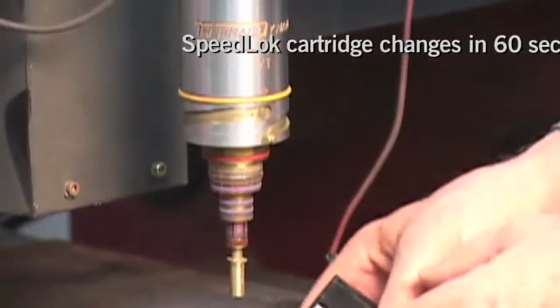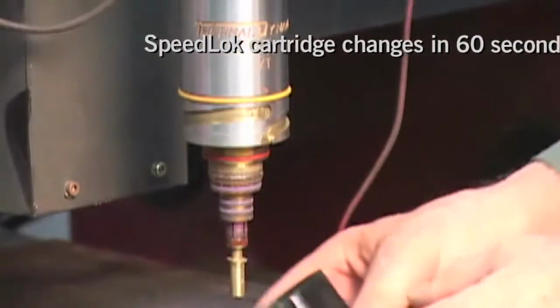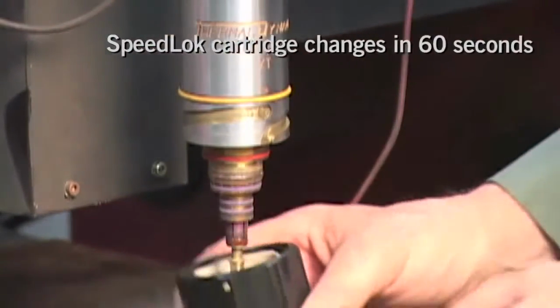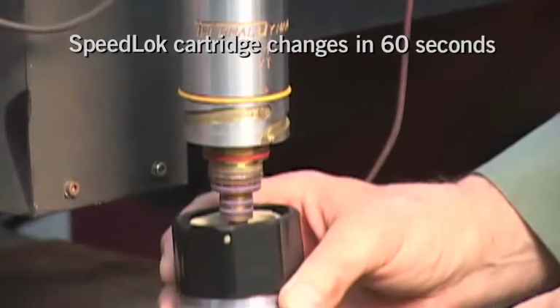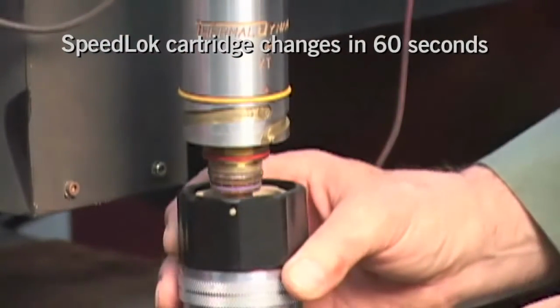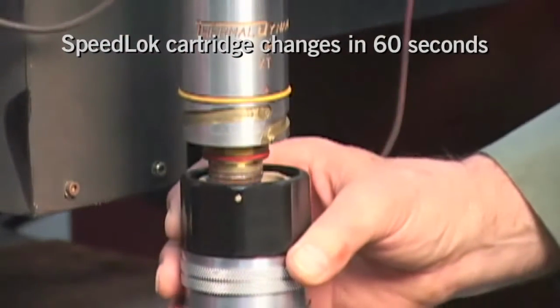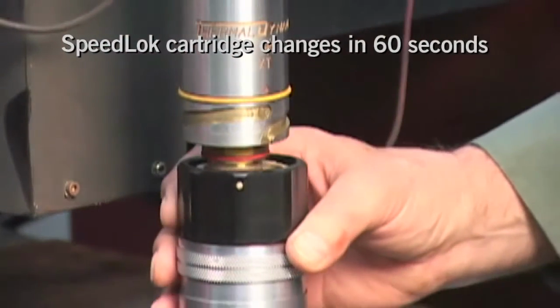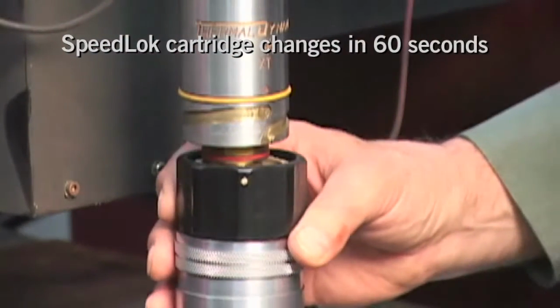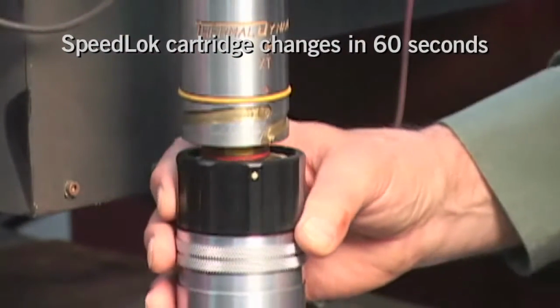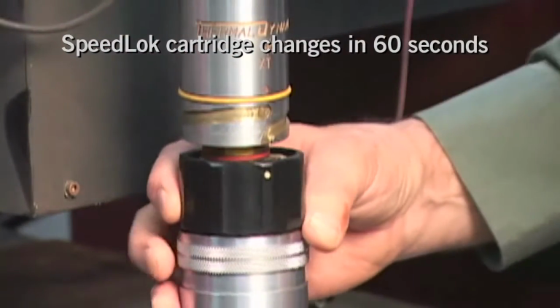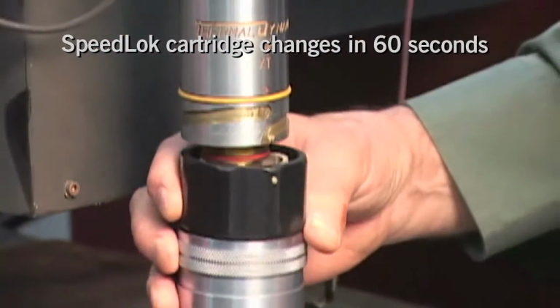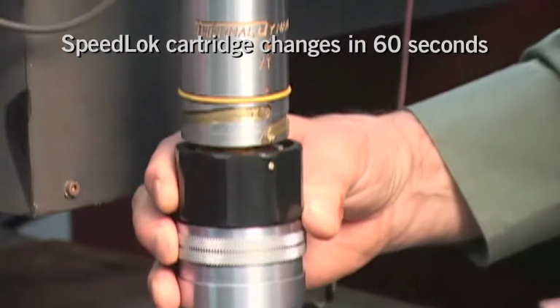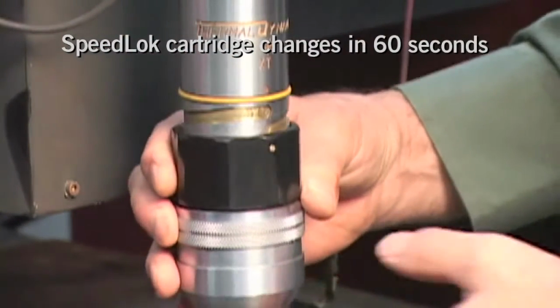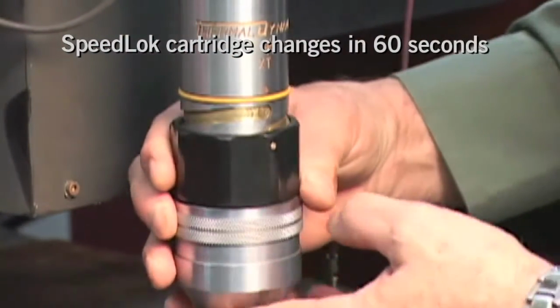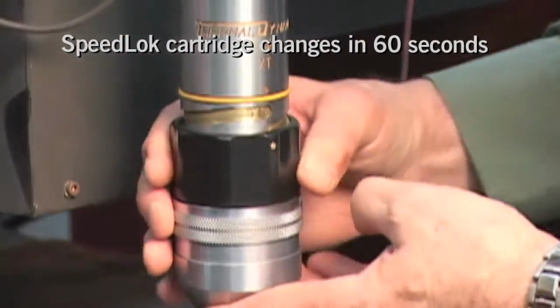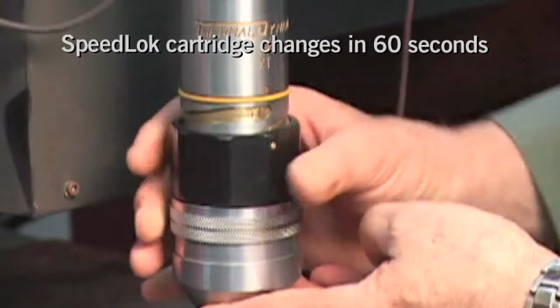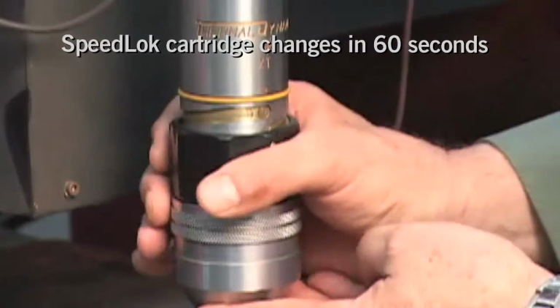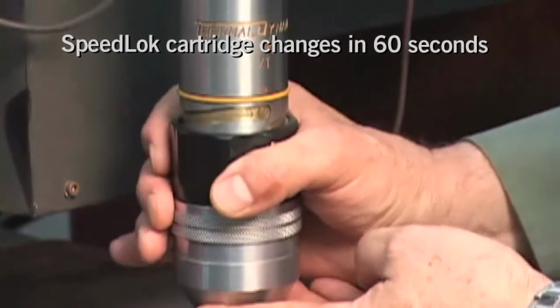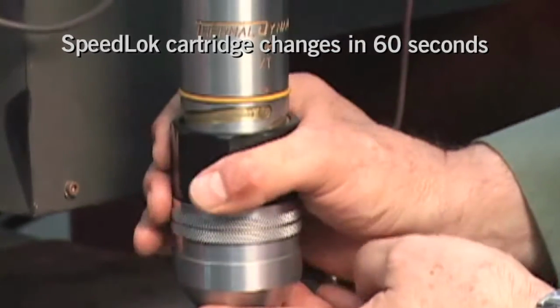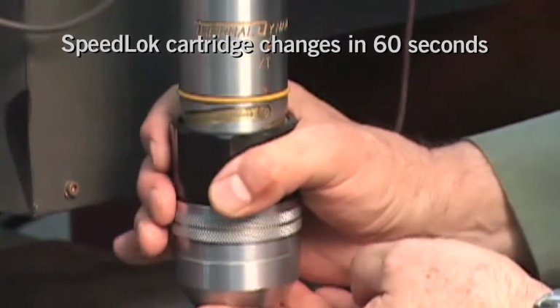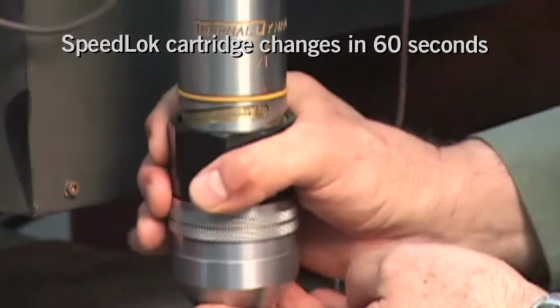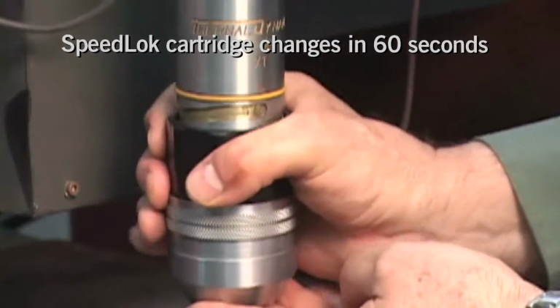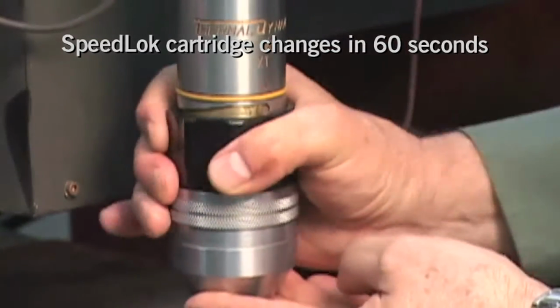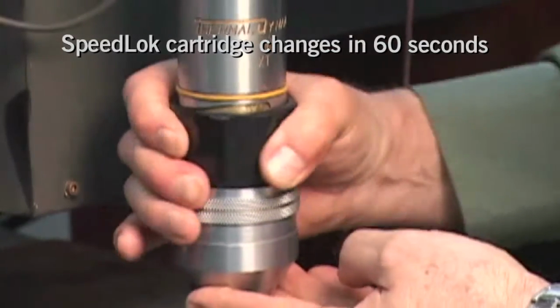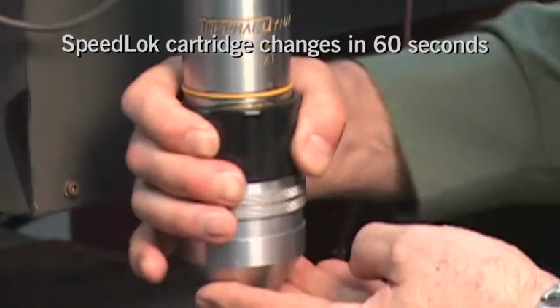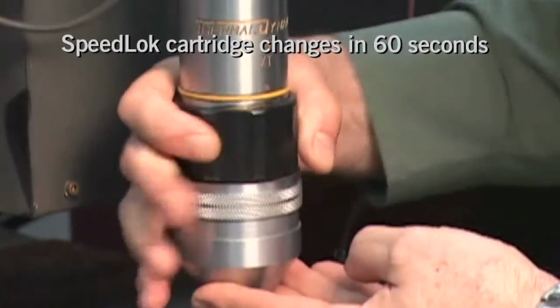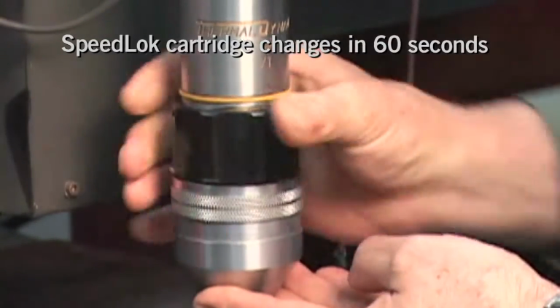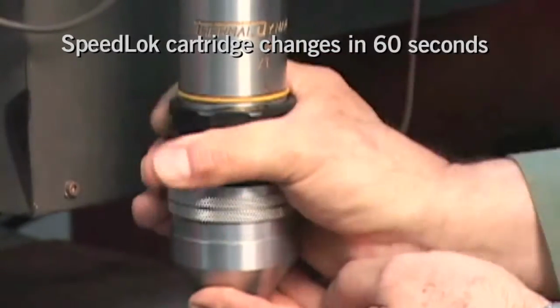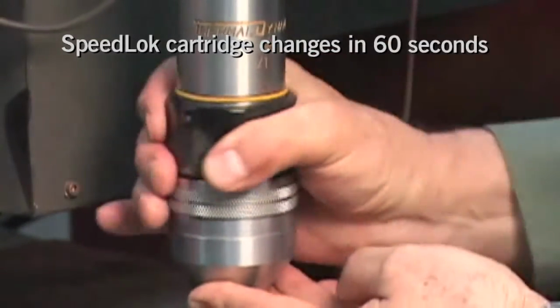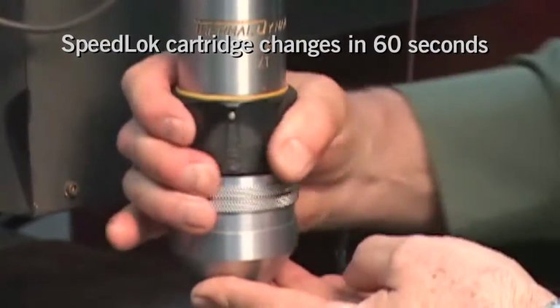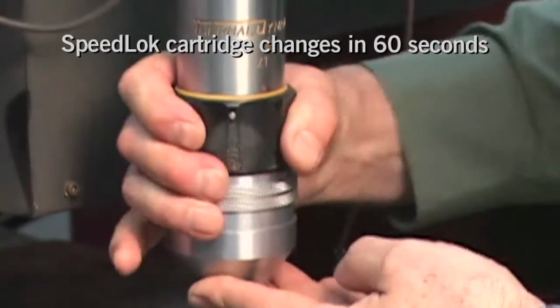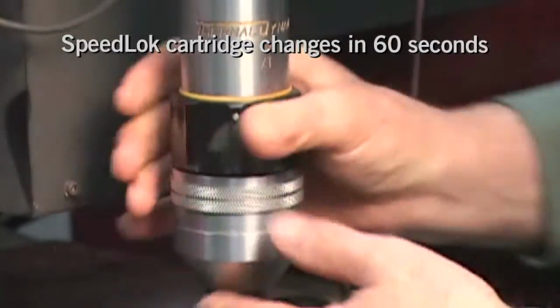The XT Torch, featuring the Speedlock cartridge, allows you to change consumables in less than 60 seconds.